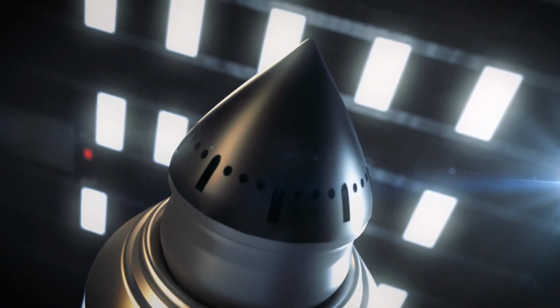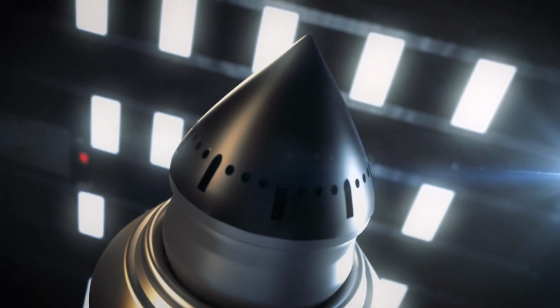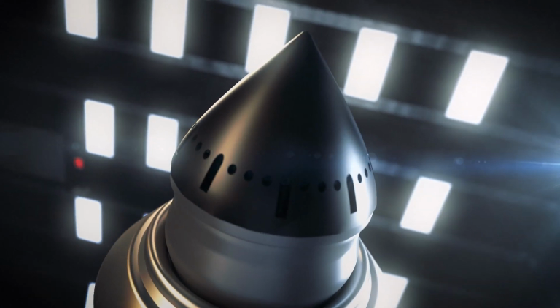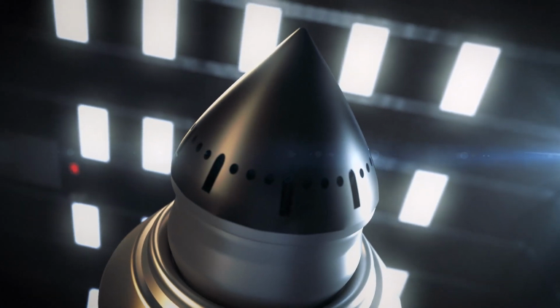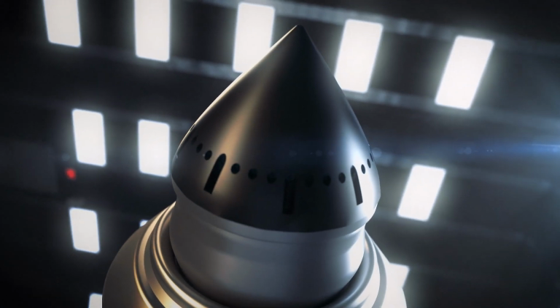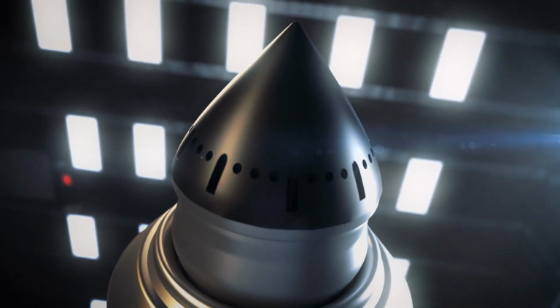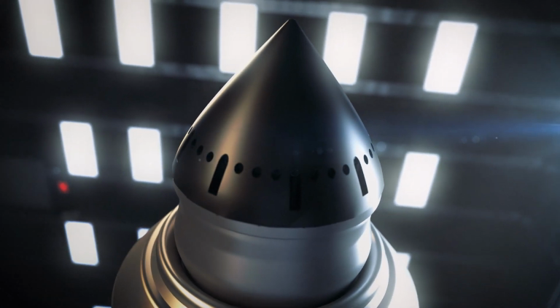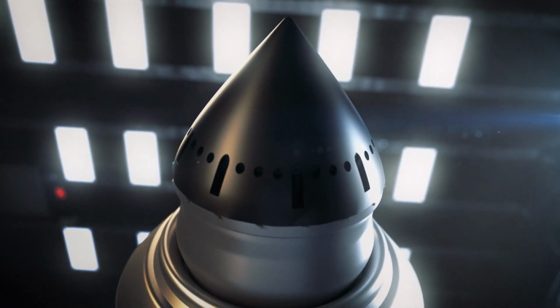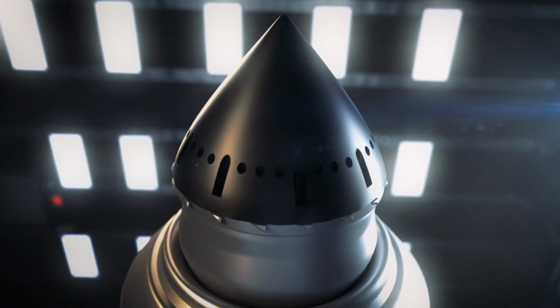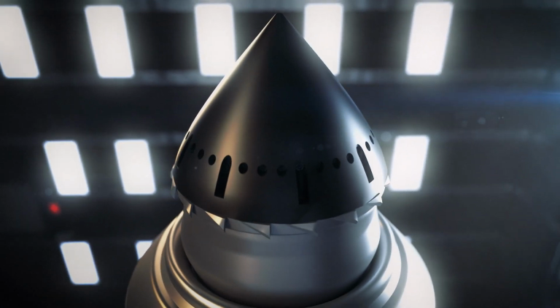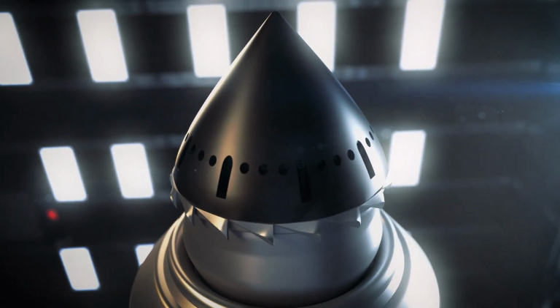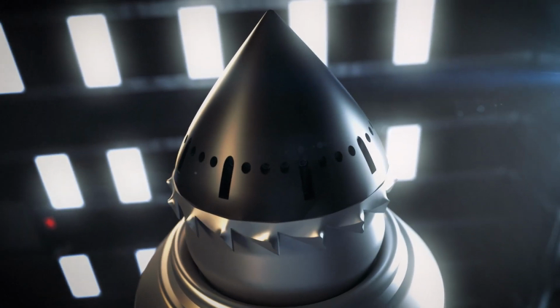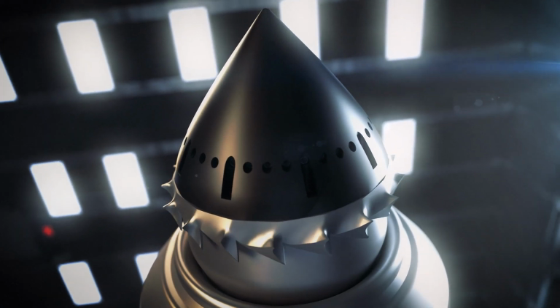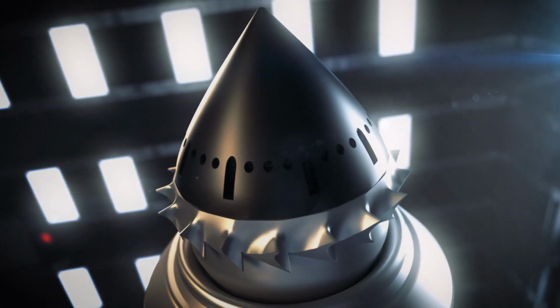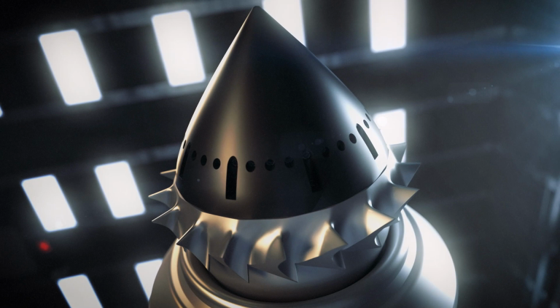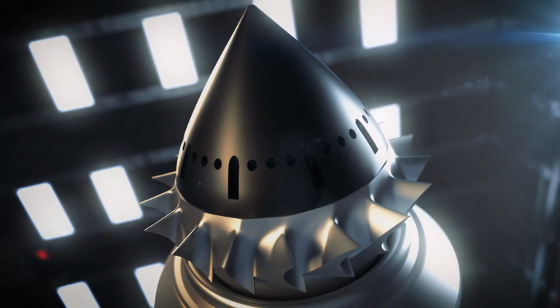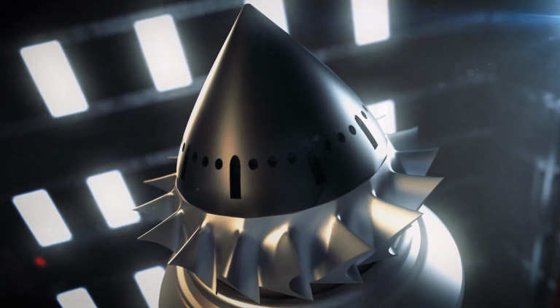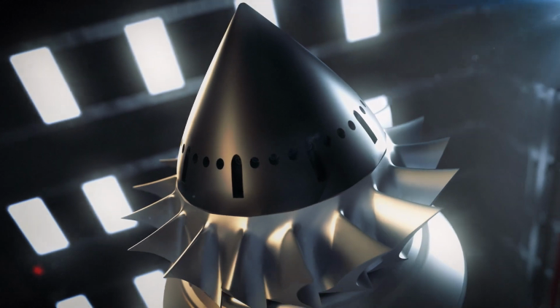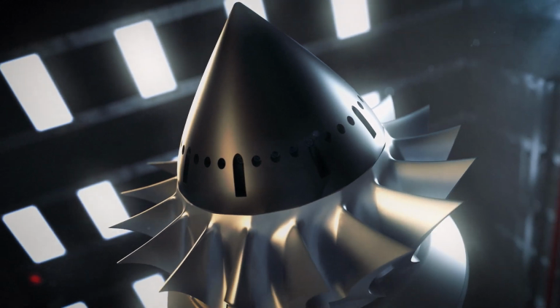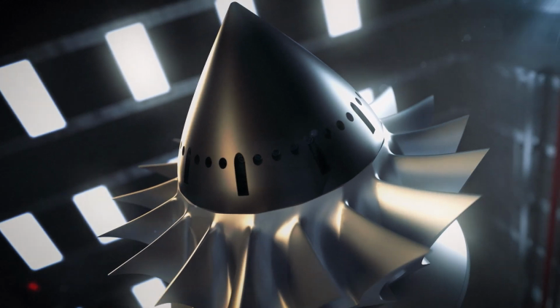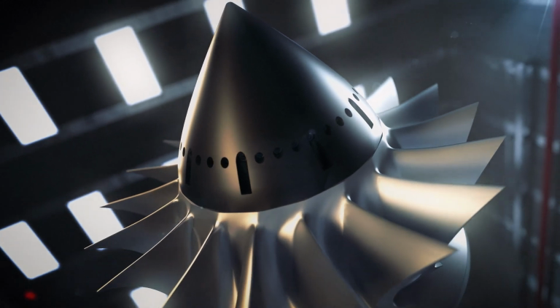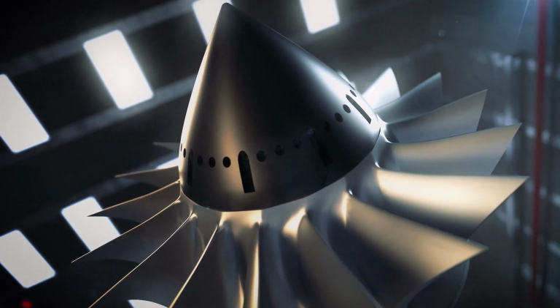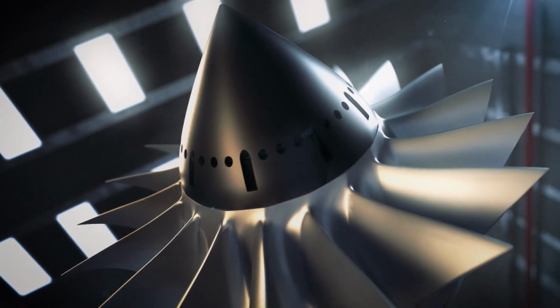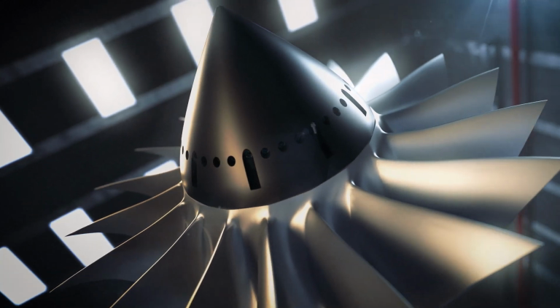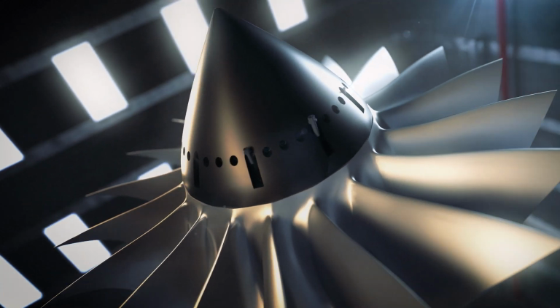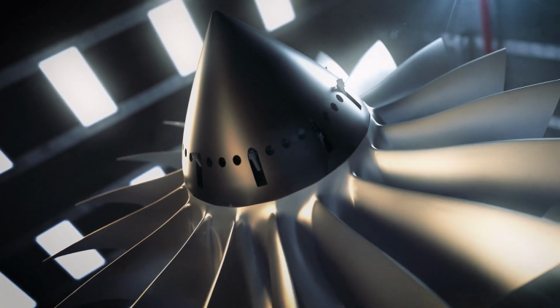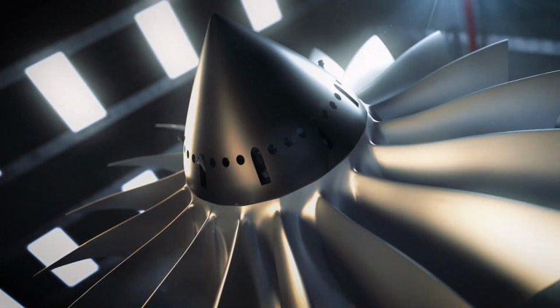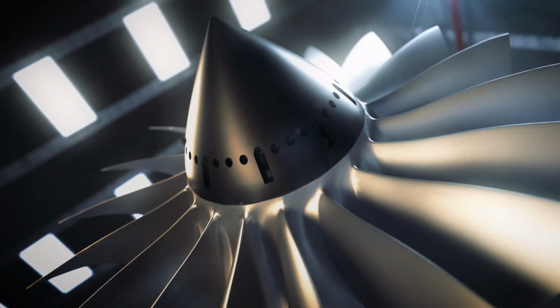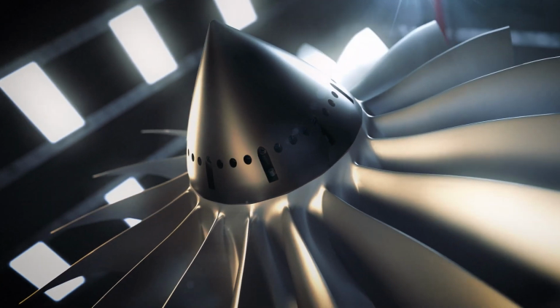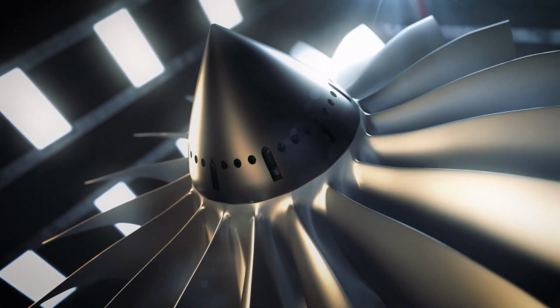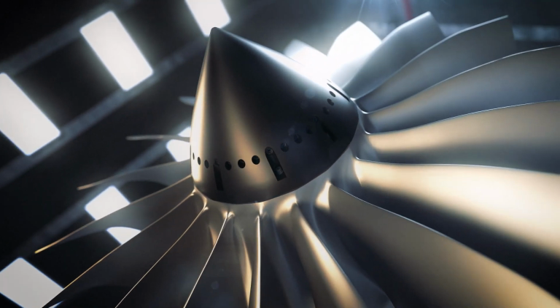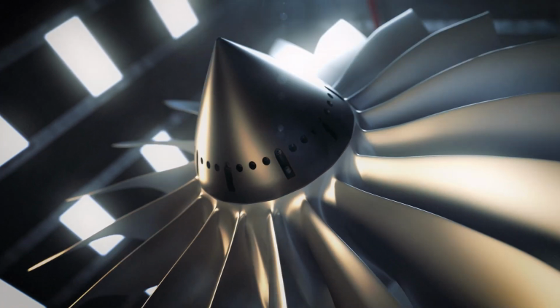The Blisk fan minimizes air leakage, wear, and vibration while increasing airflow for improved engine efficiency.